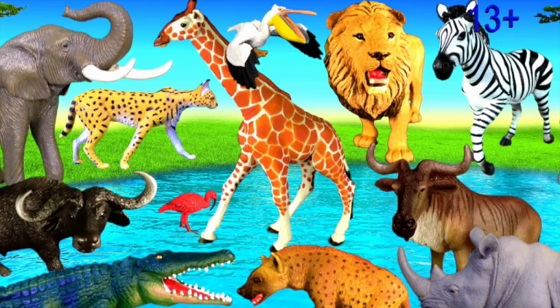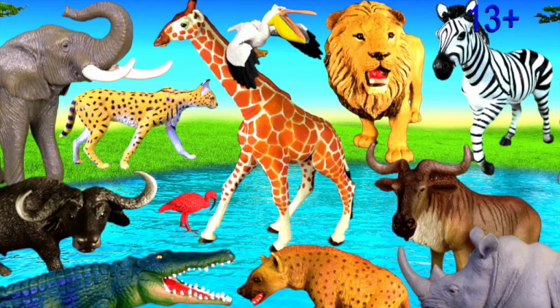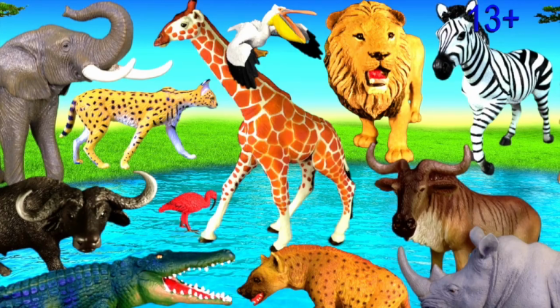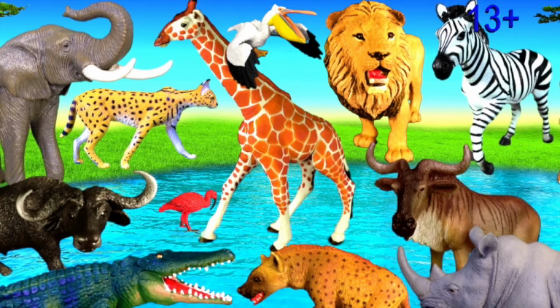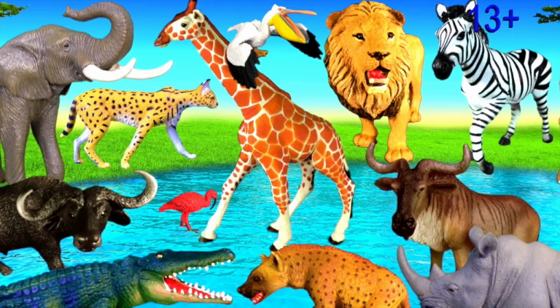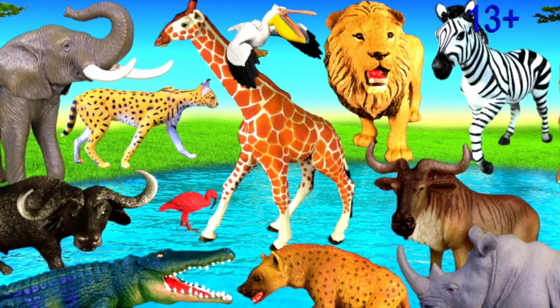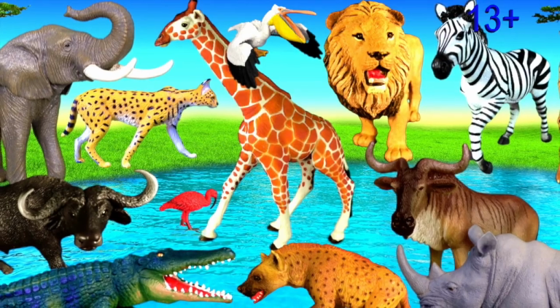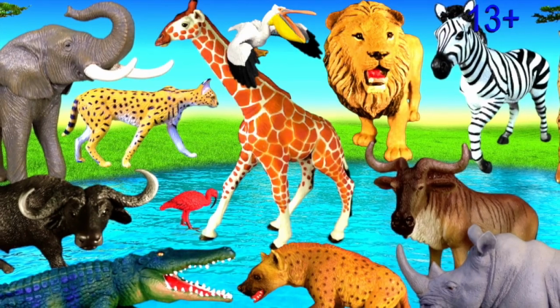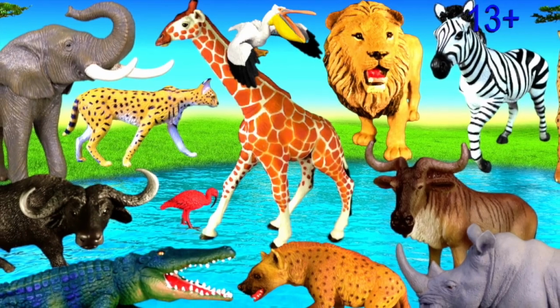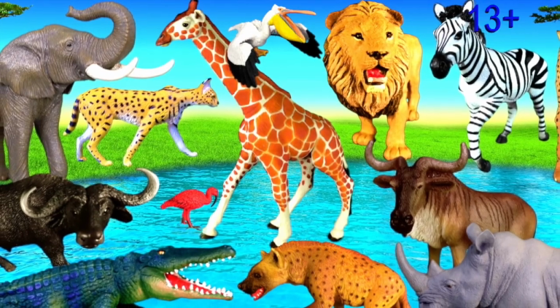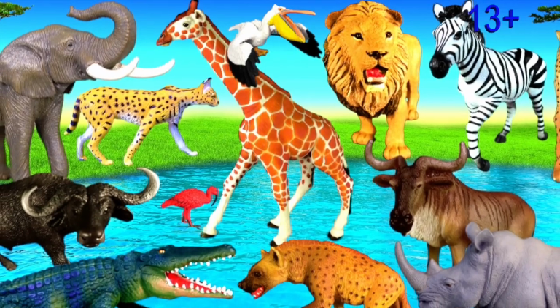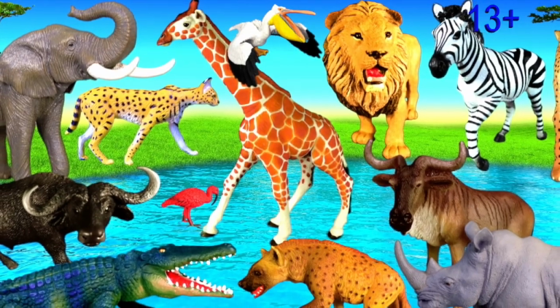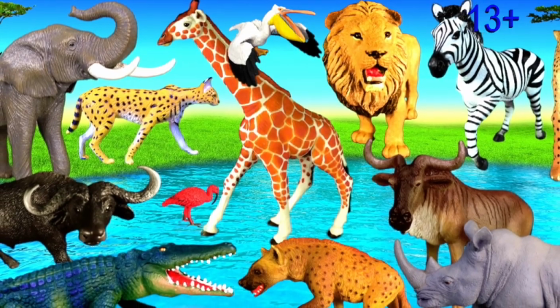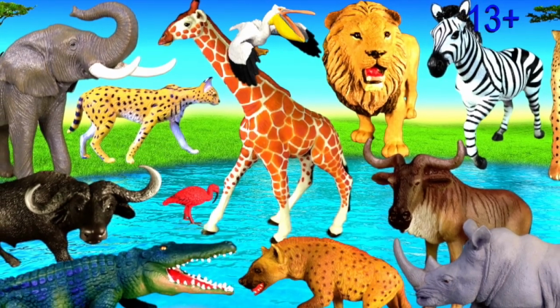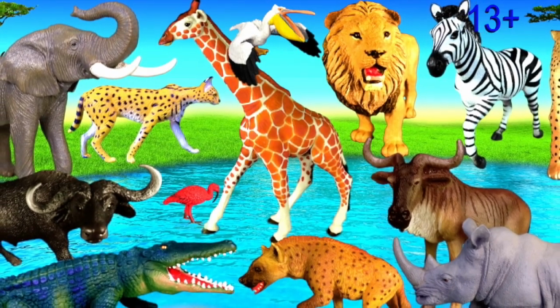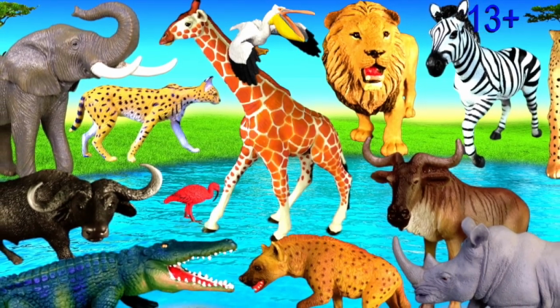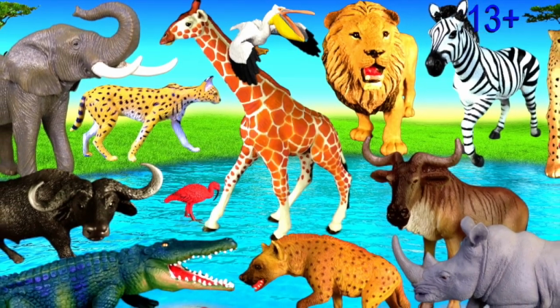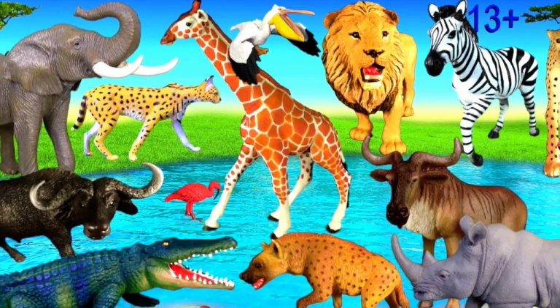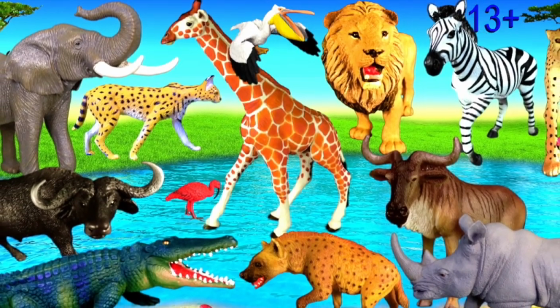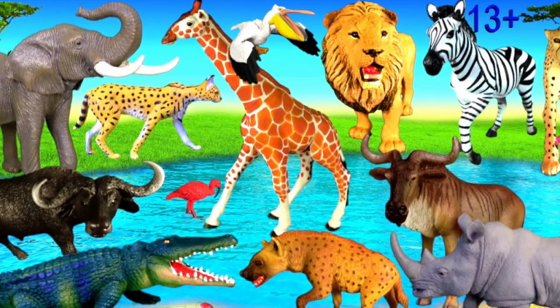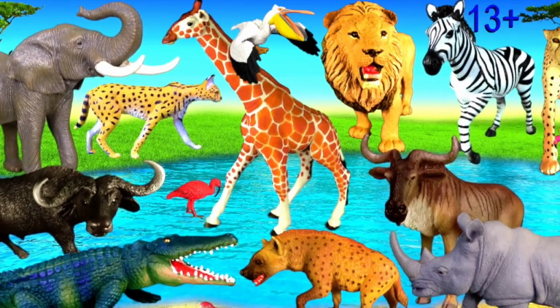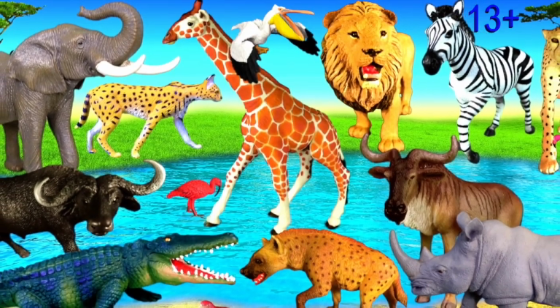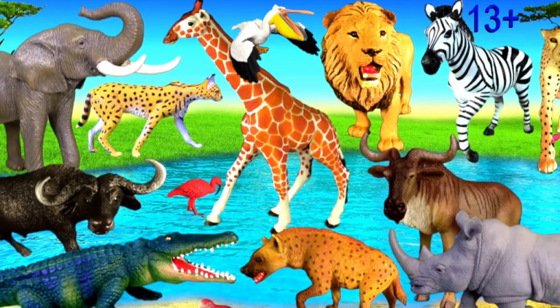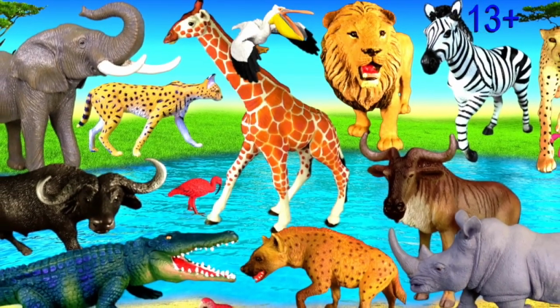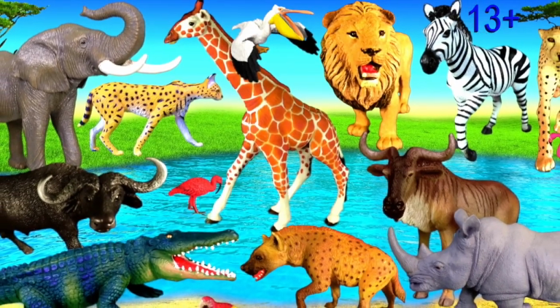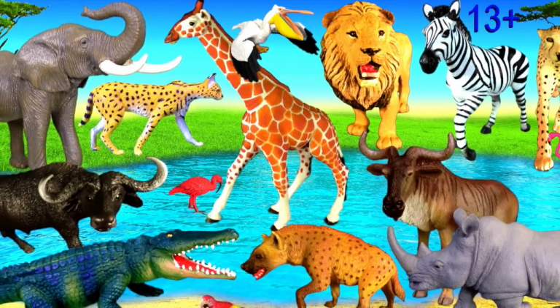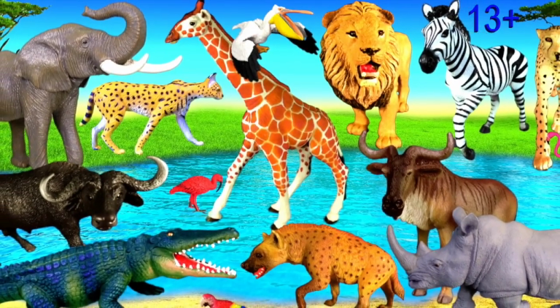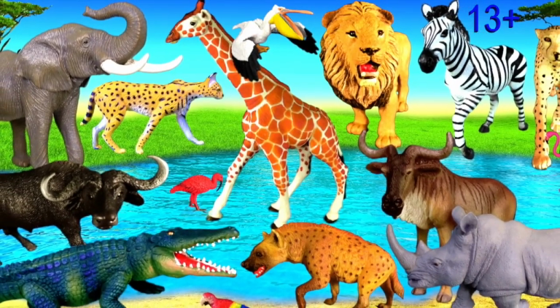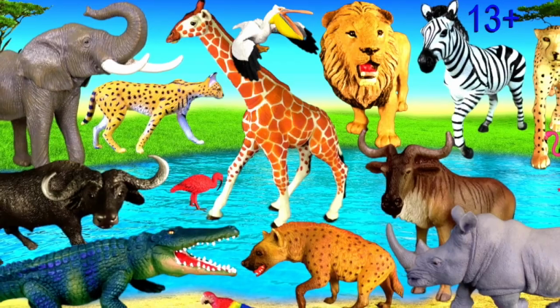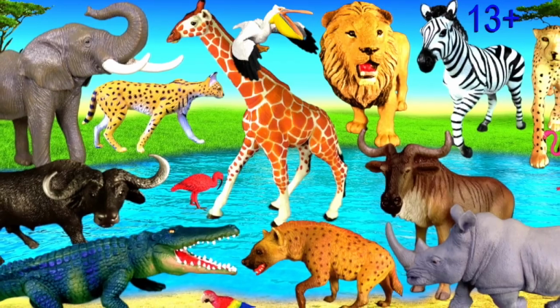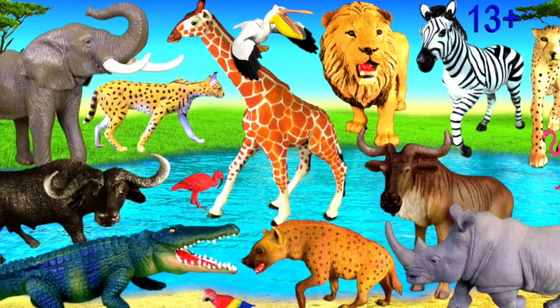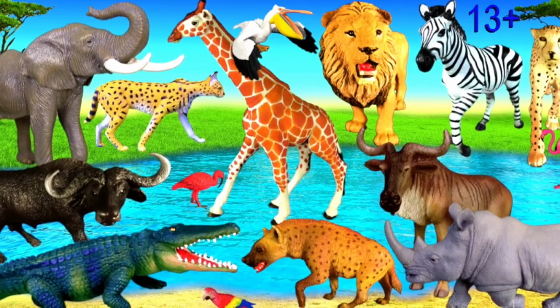Hey guys, it's Kerry. I'm looking at animals in Africa.